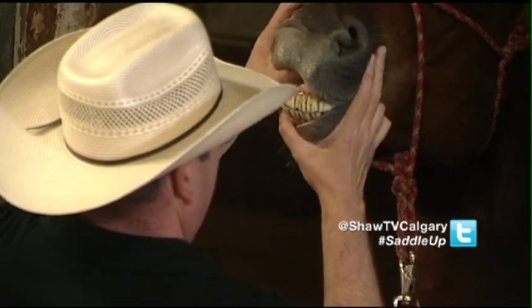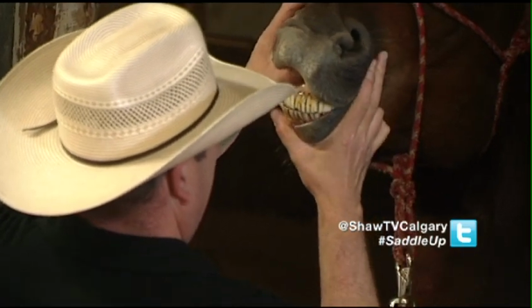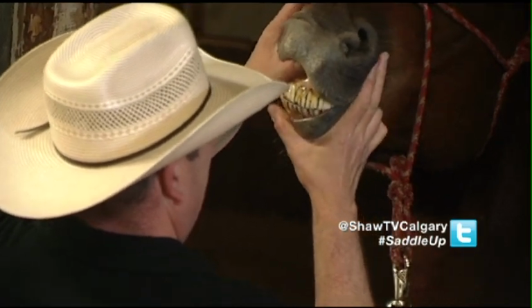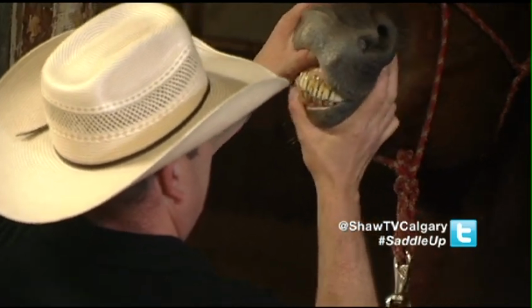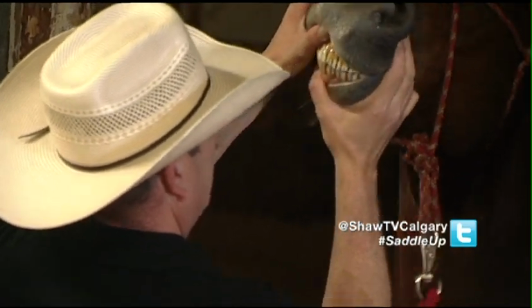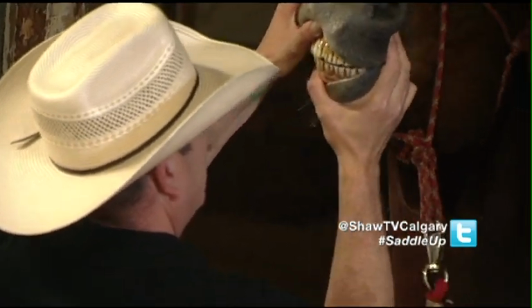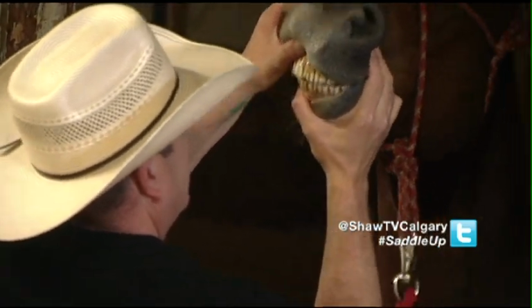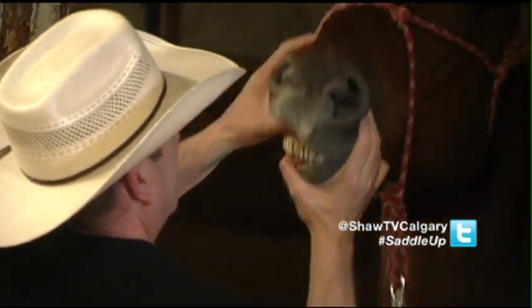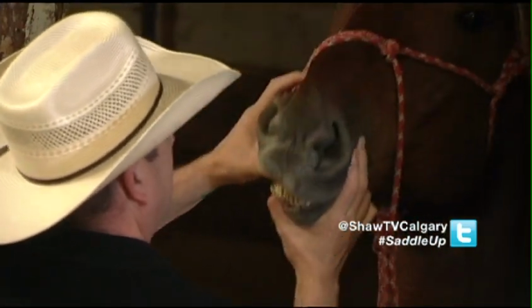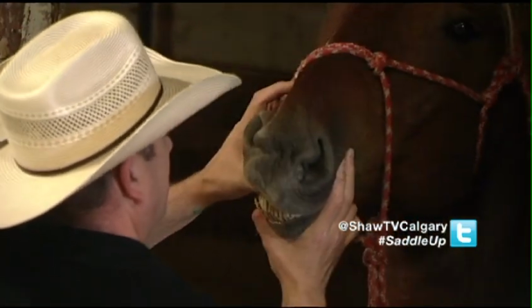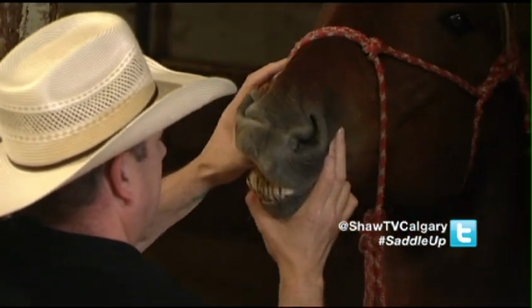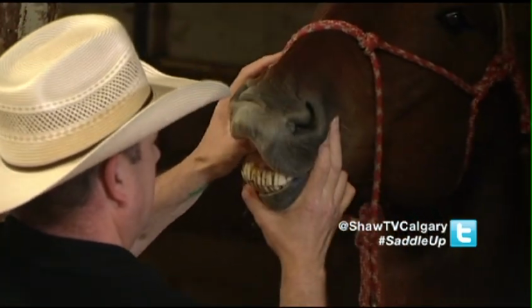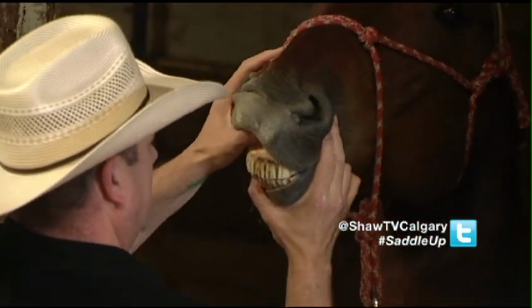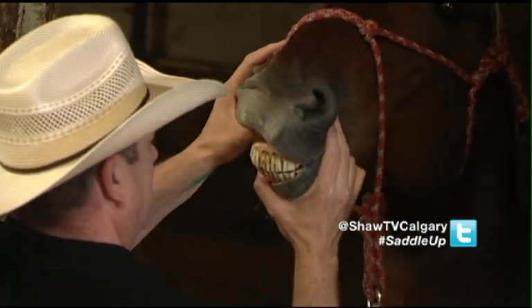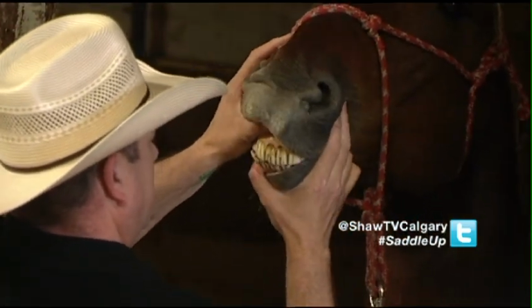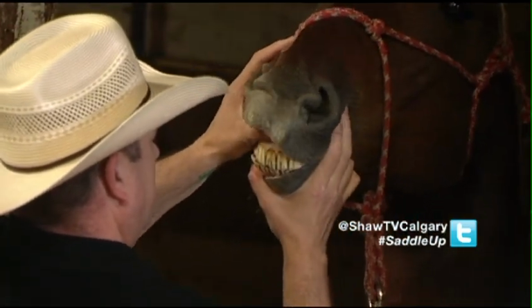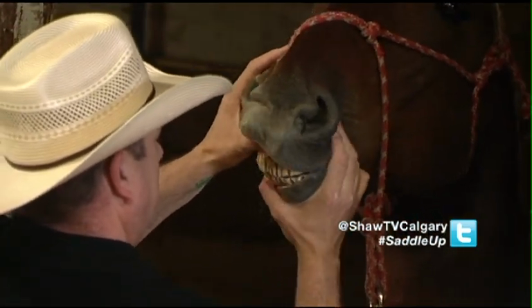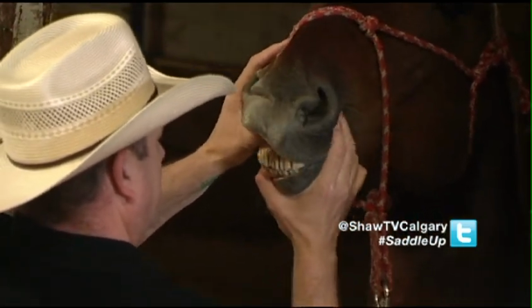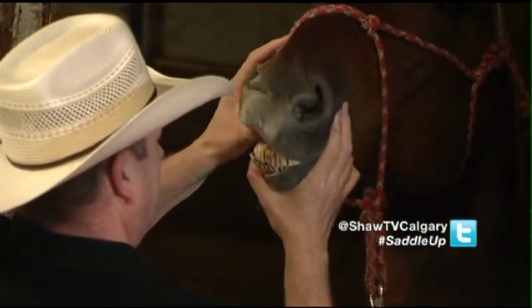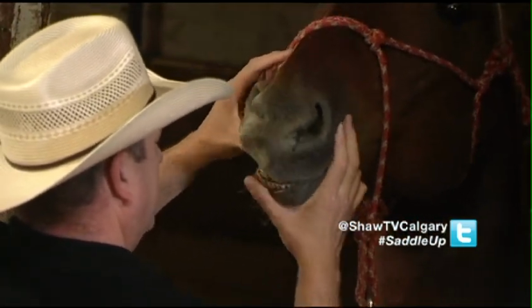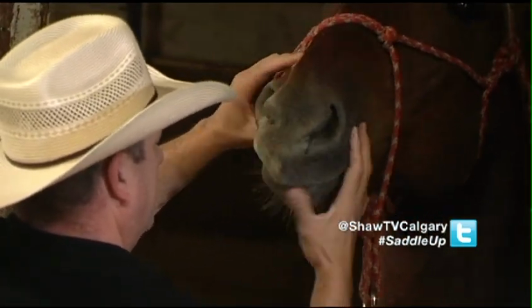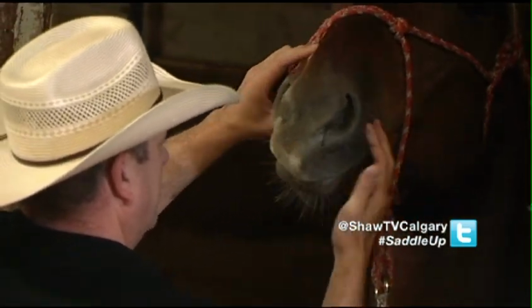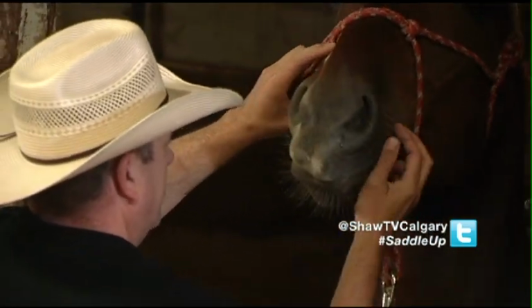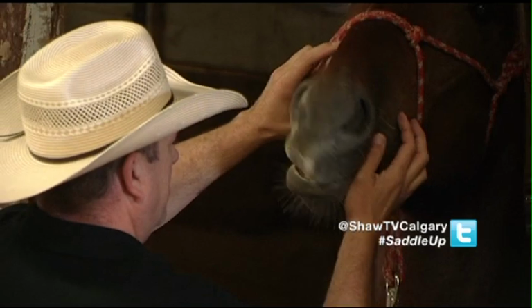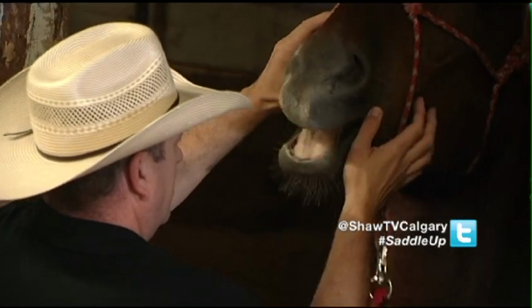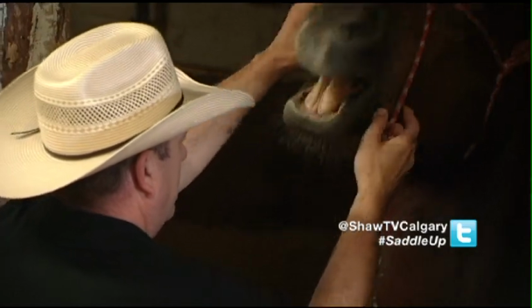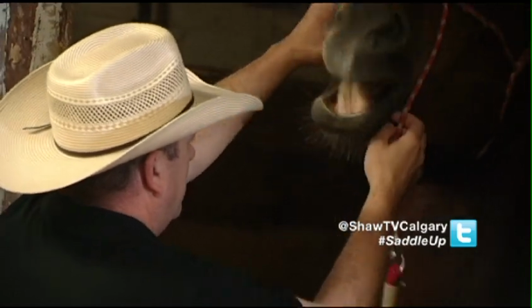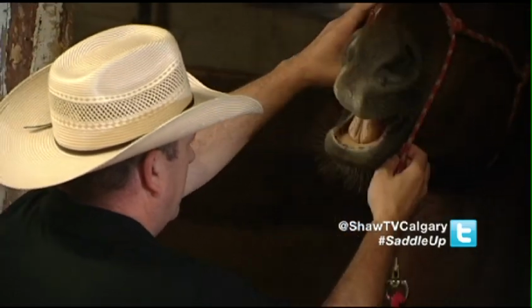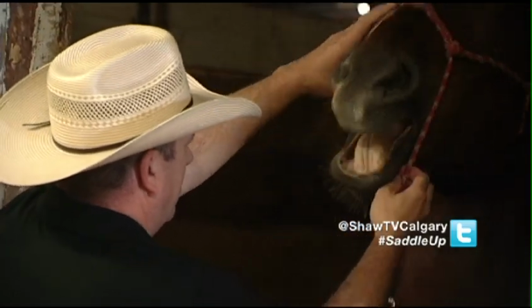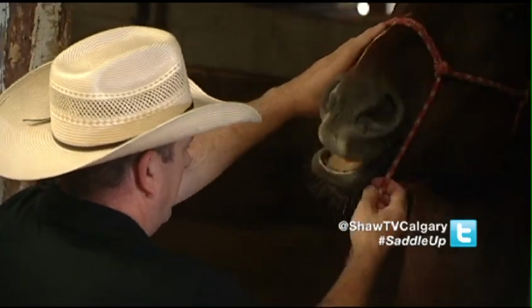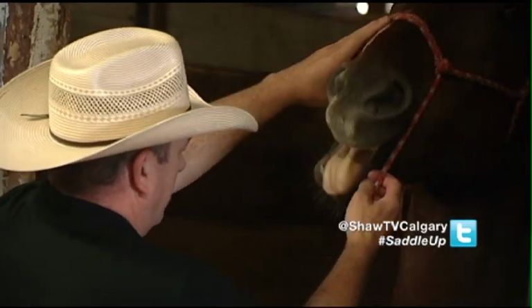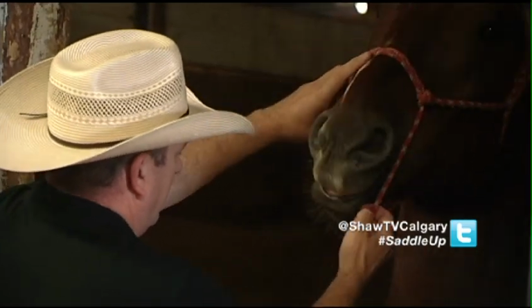All the more reason to keep them healthy with a regular checkup. For Saddle Up, I'm Sheila Nyquist.